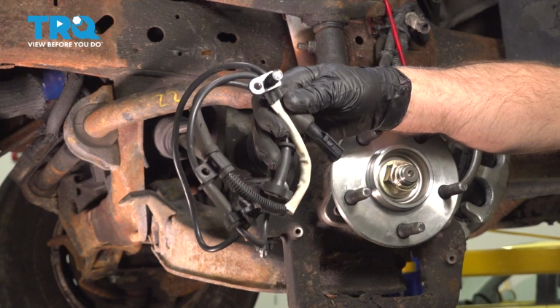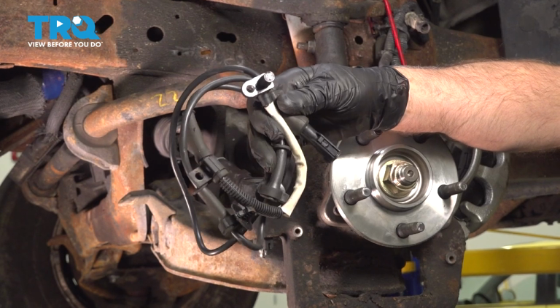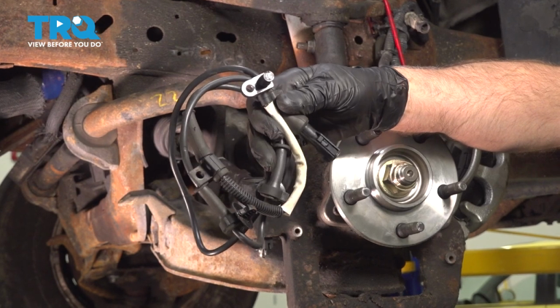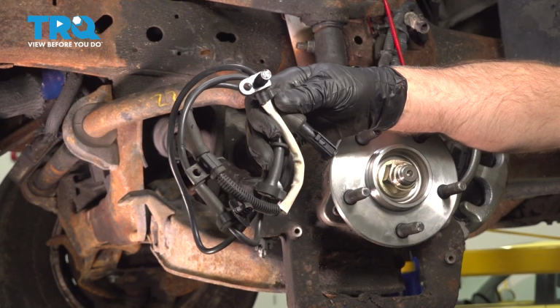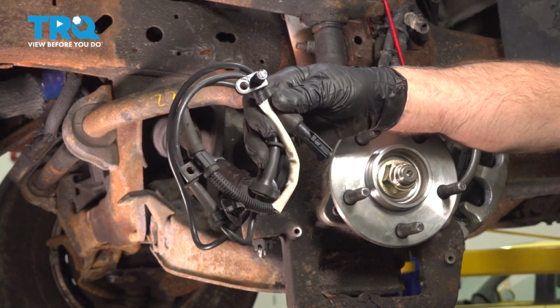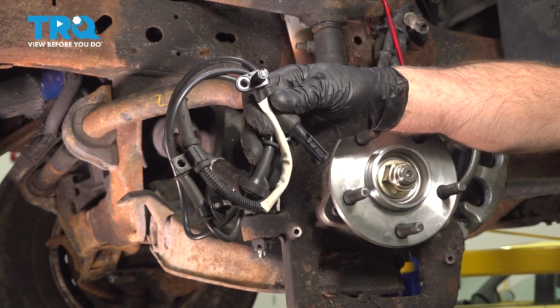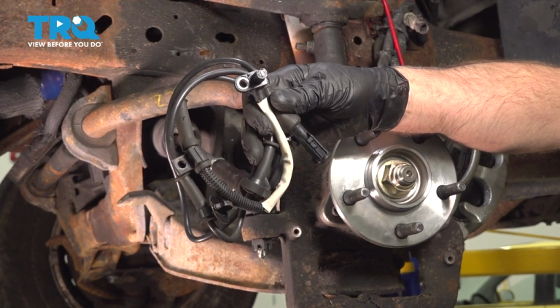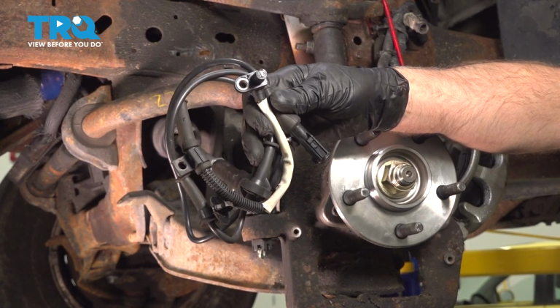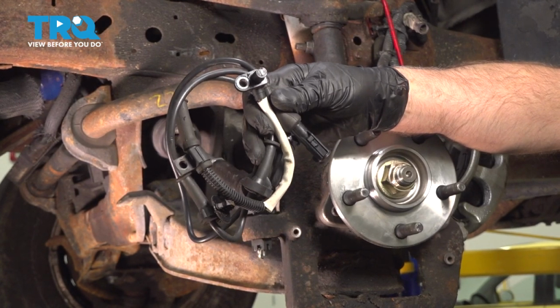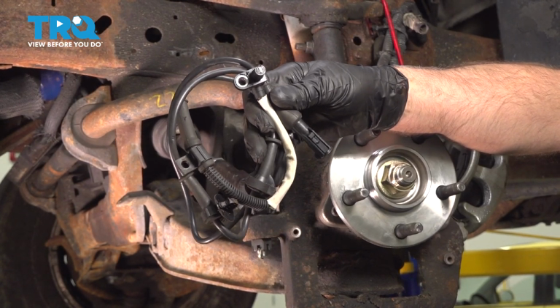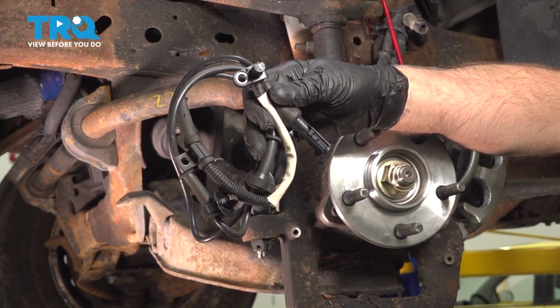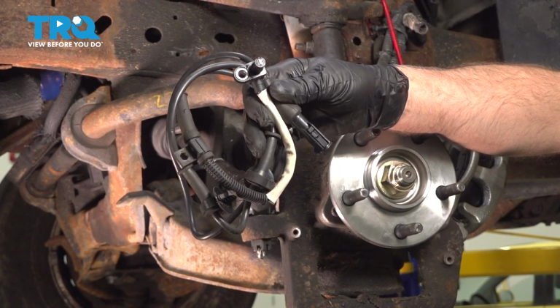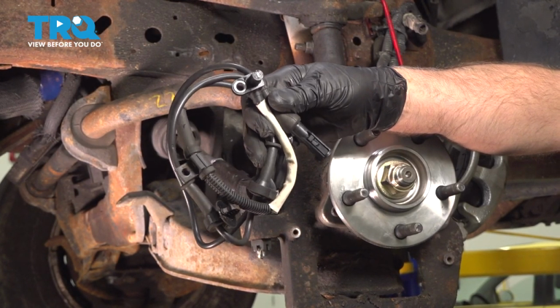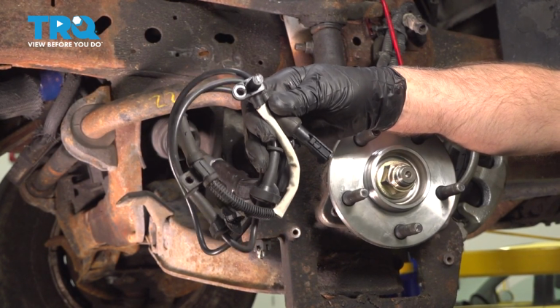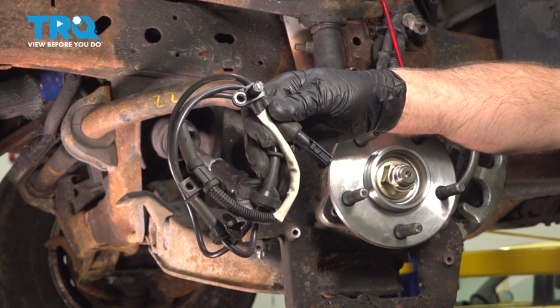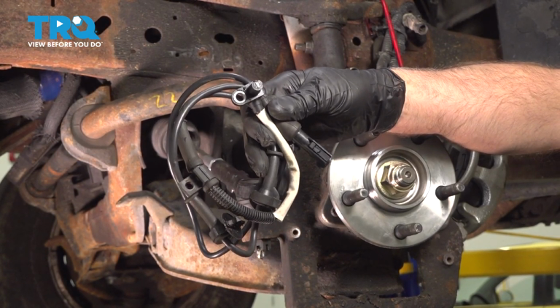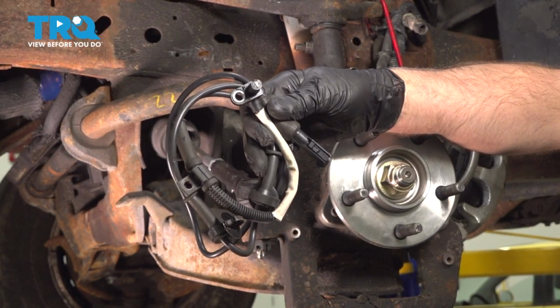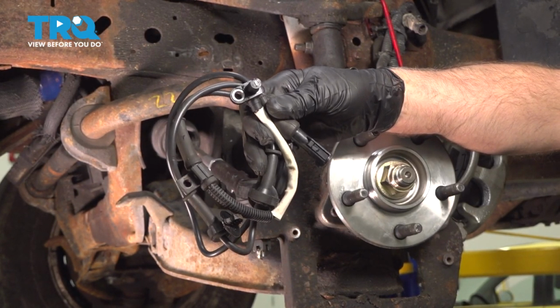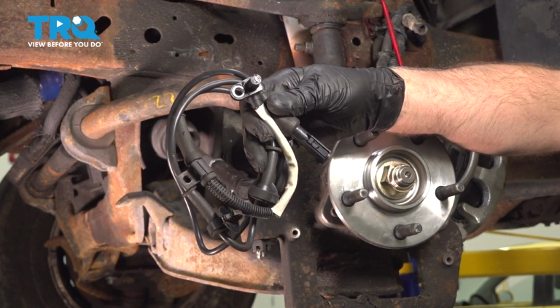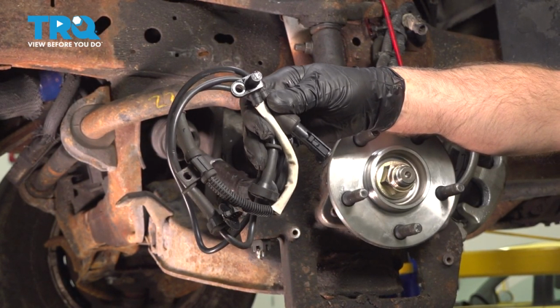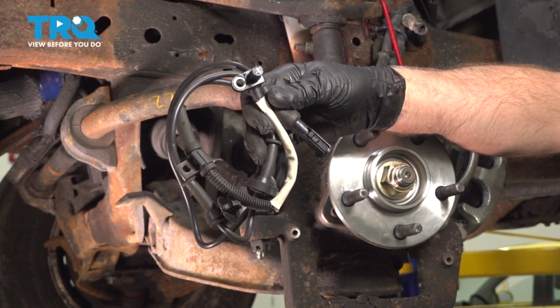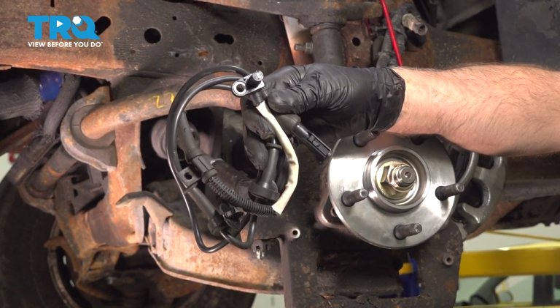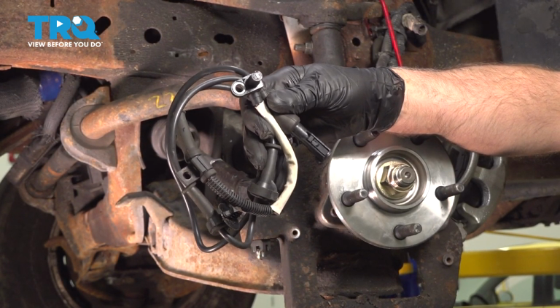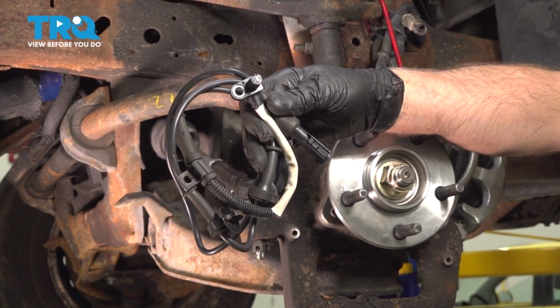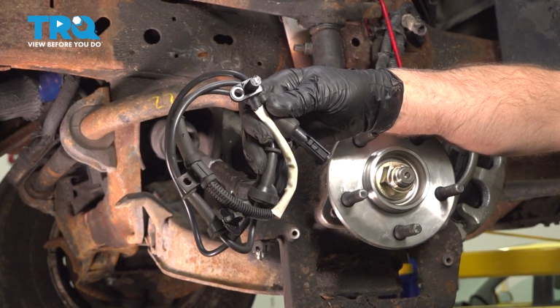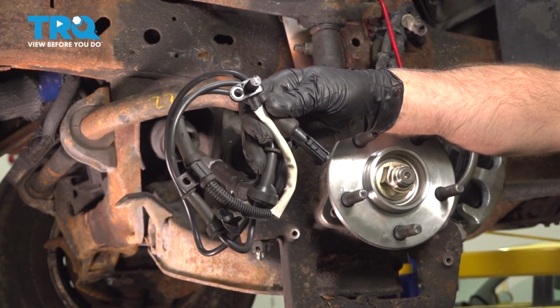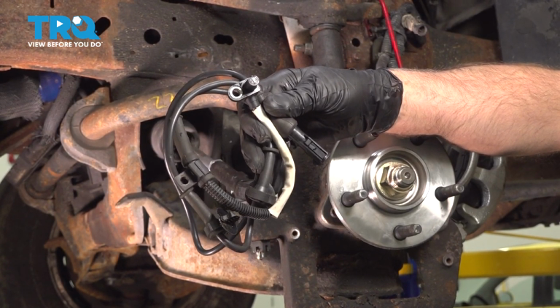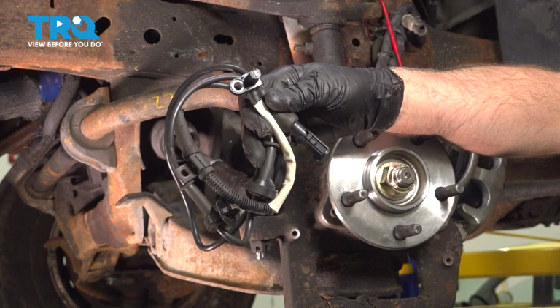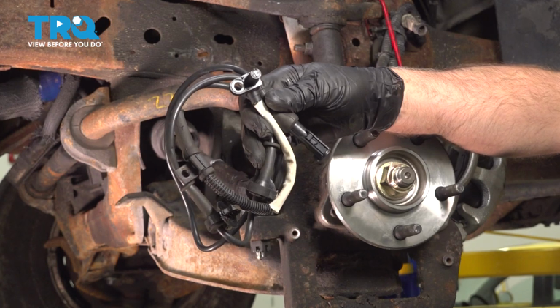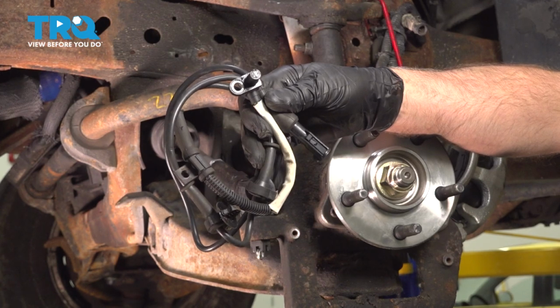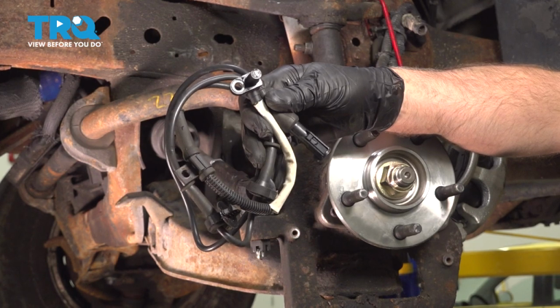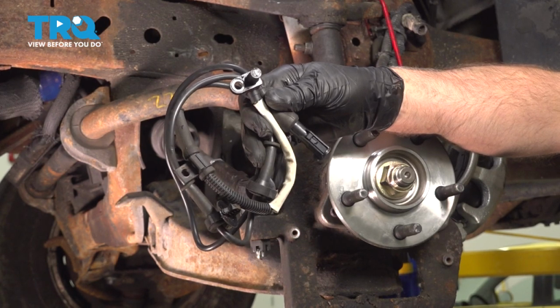In this video, I'm going to show you how to replace the front wheel speed sensors in this Ford Explorer. Let's get into it.